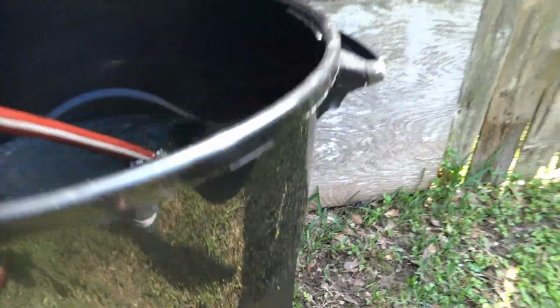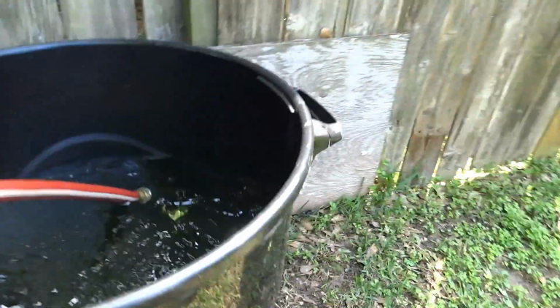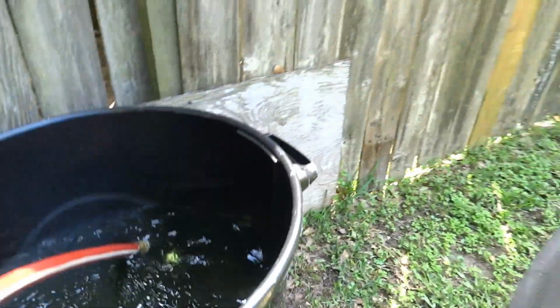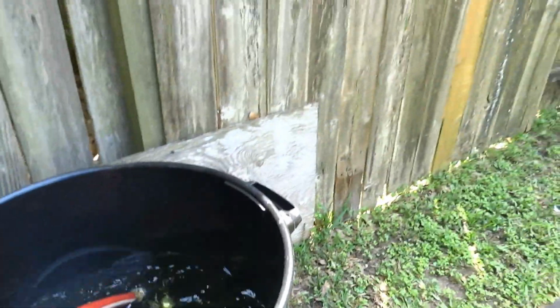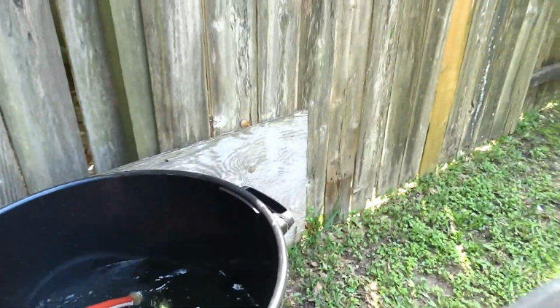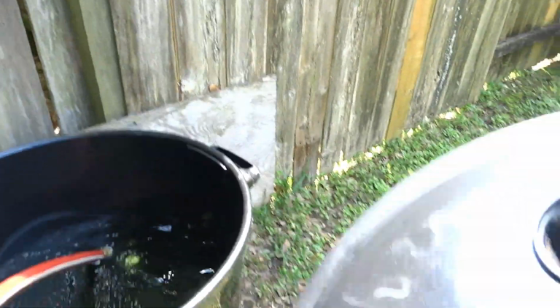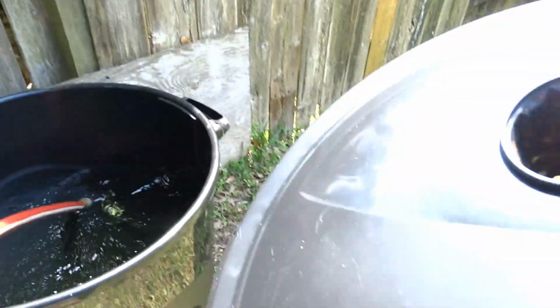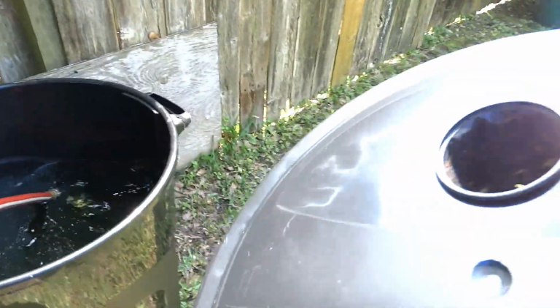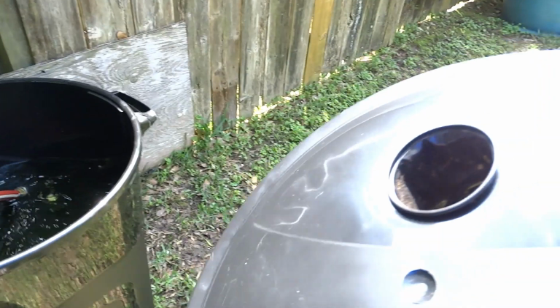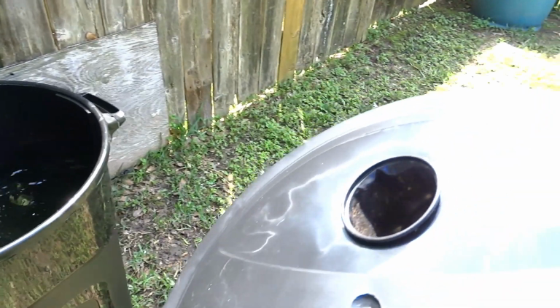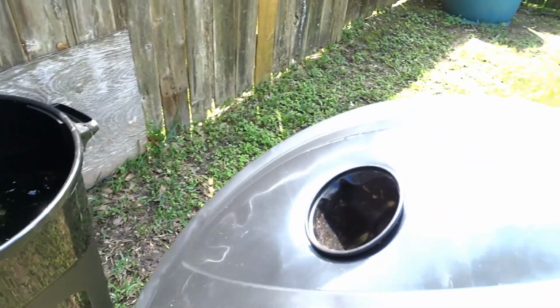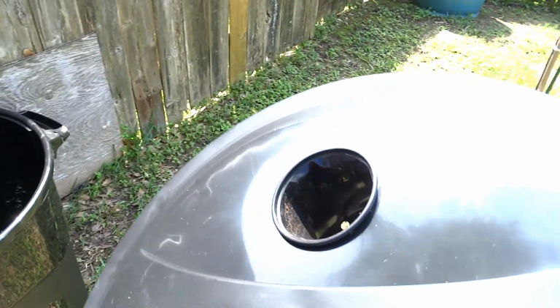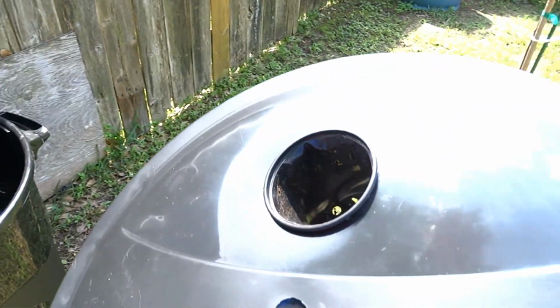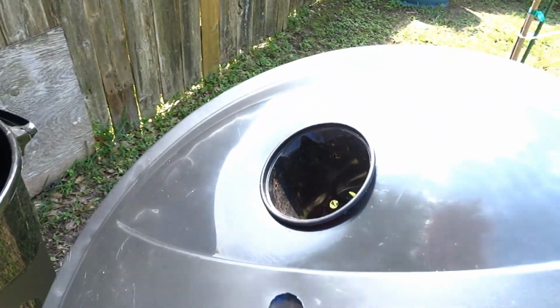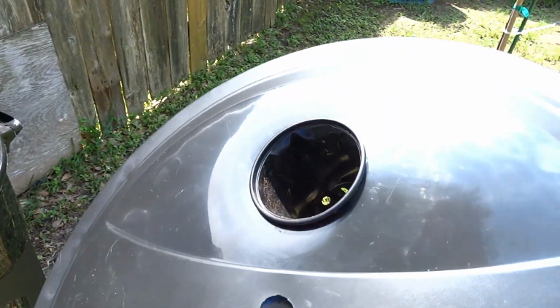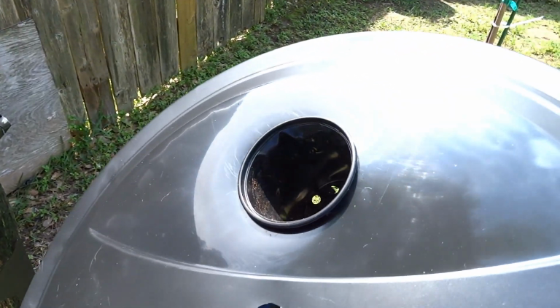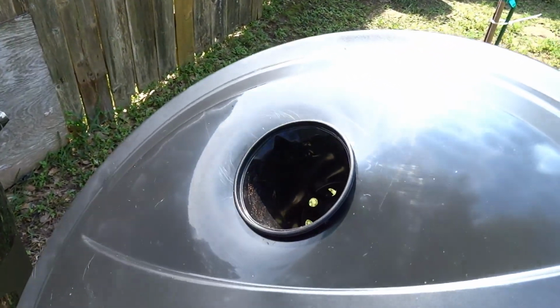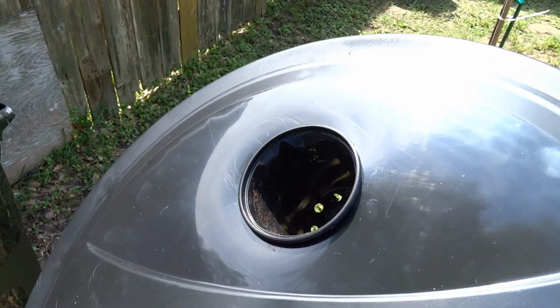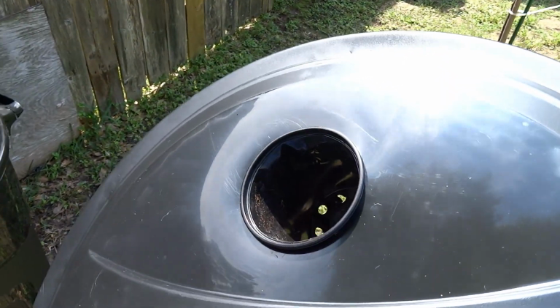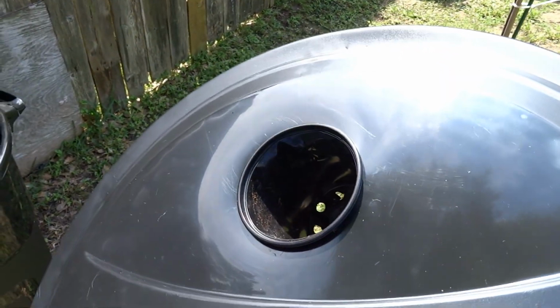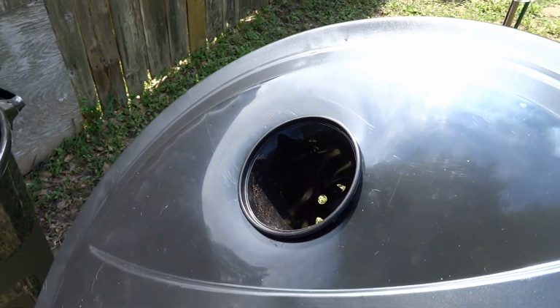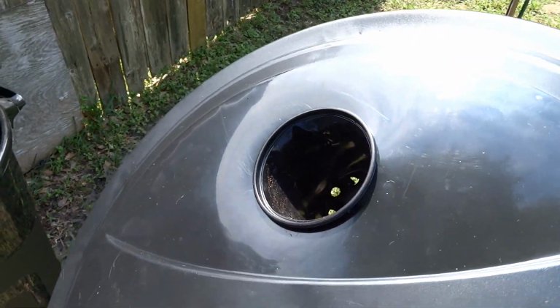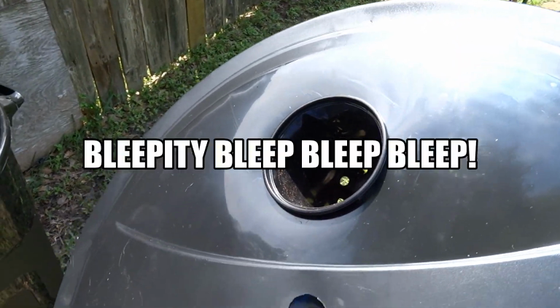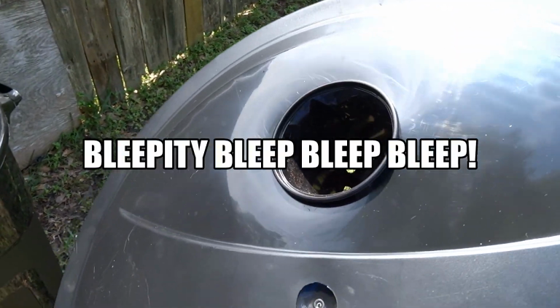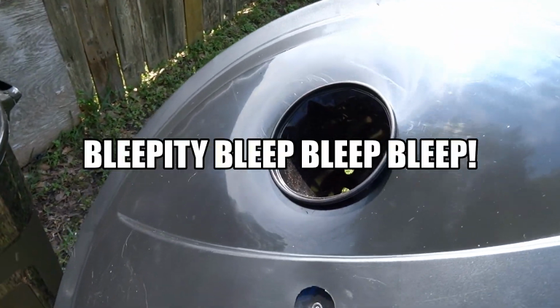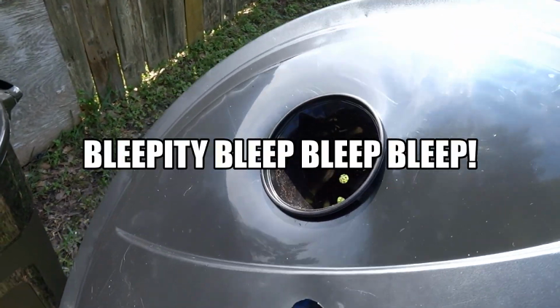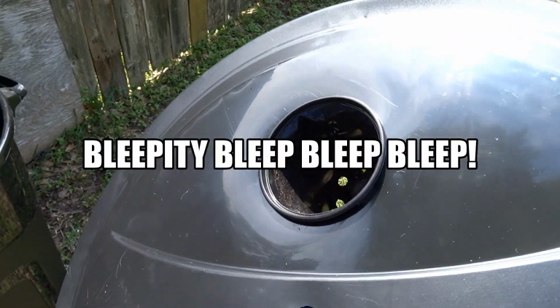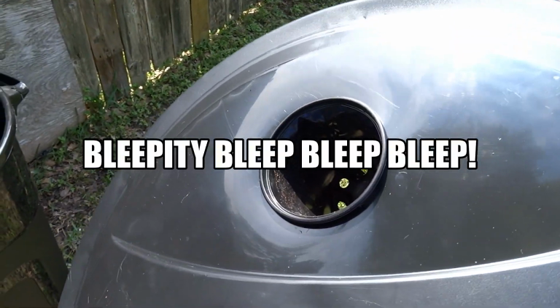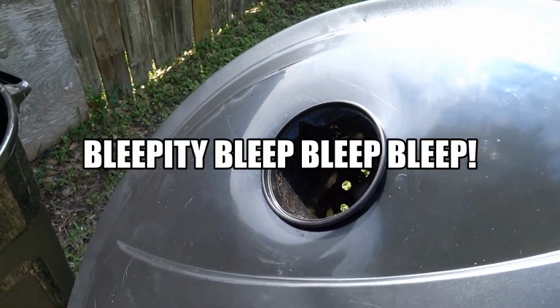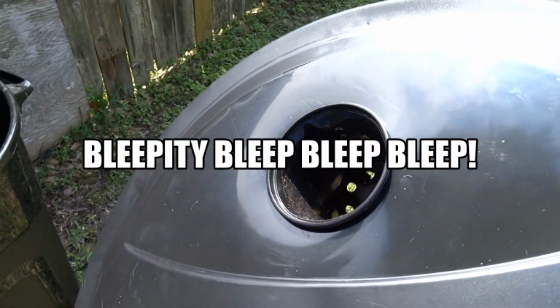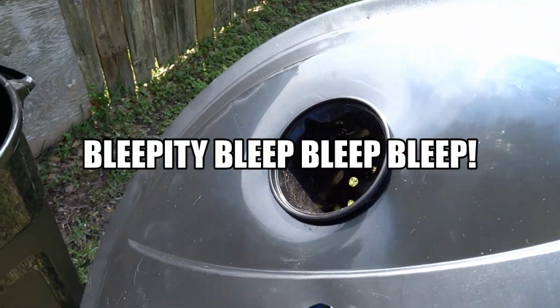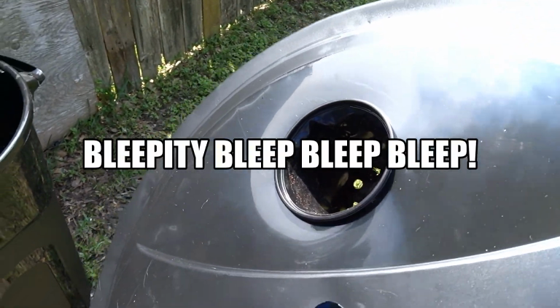This is the lid. I've already cut a hole — just used a pocket knife on this cheap plastic.